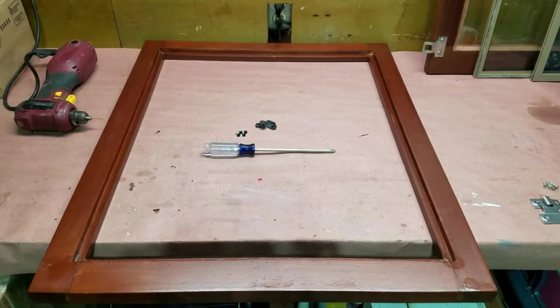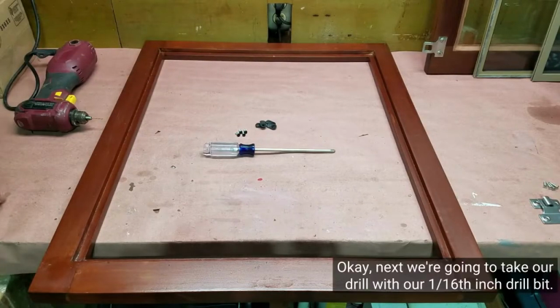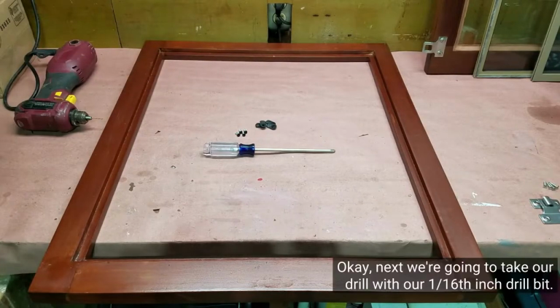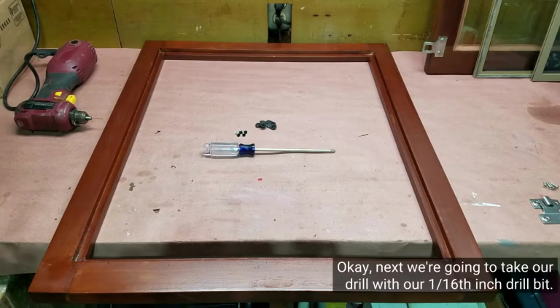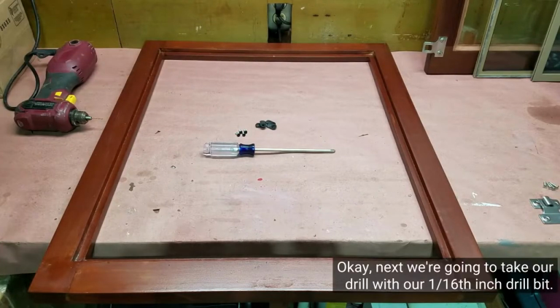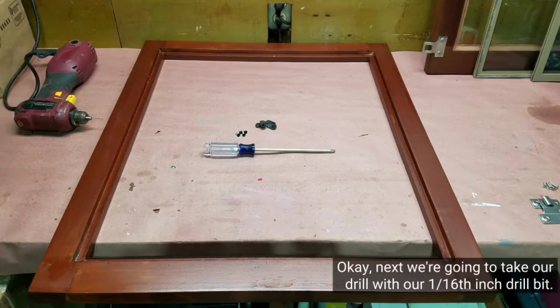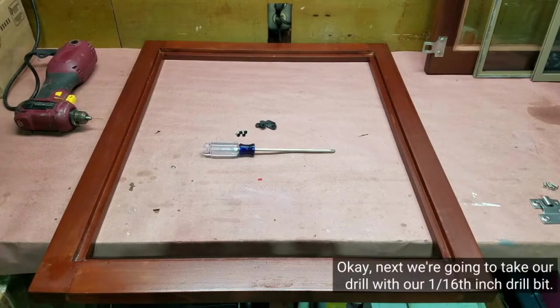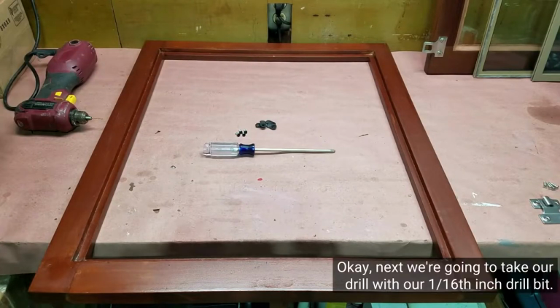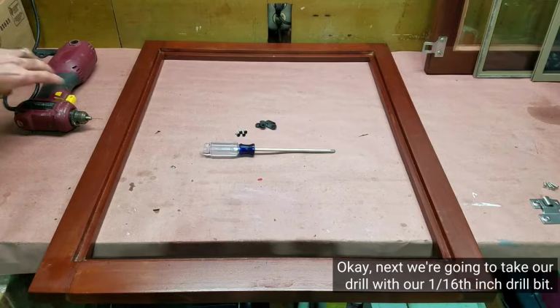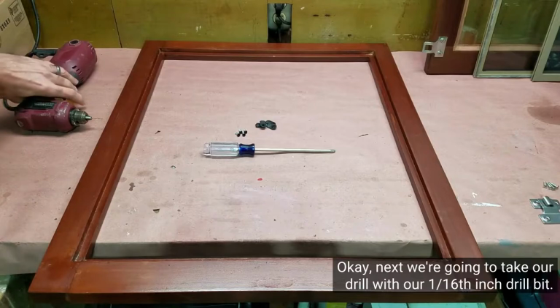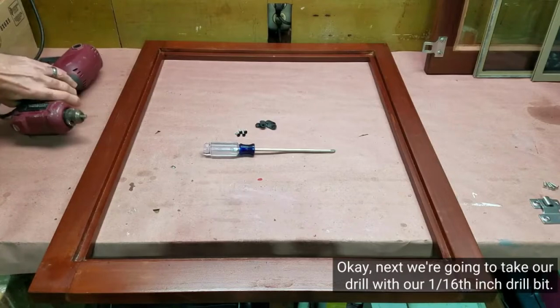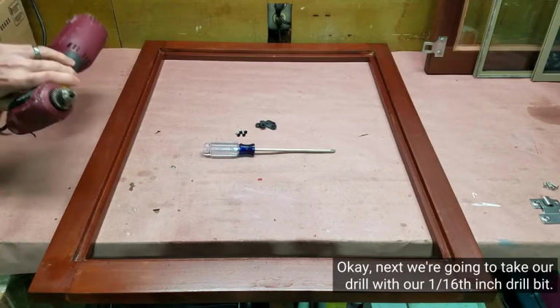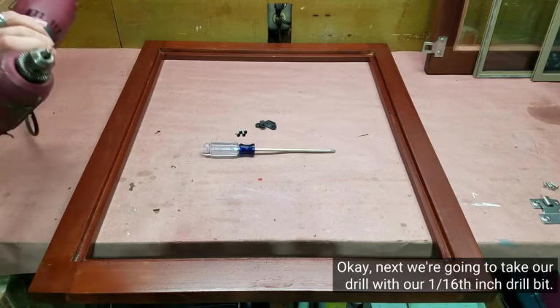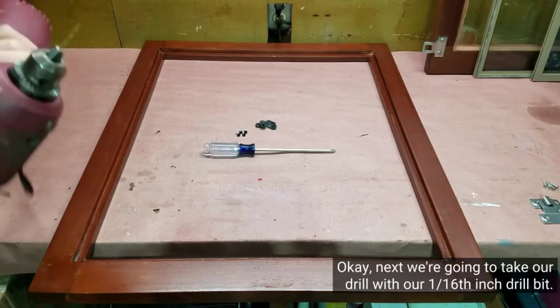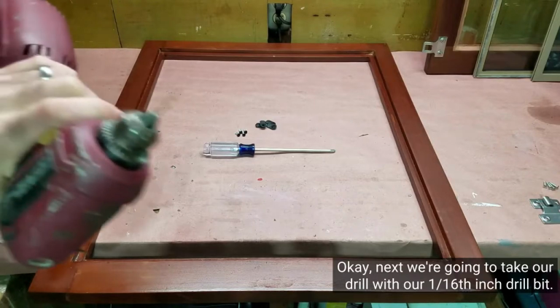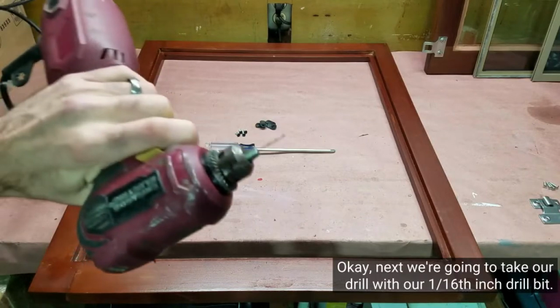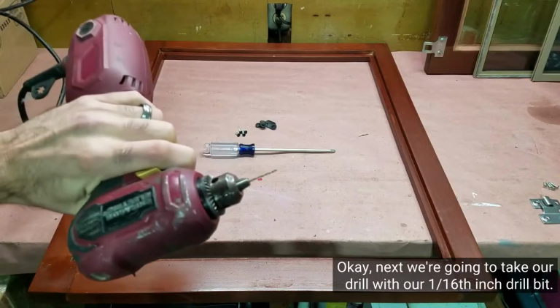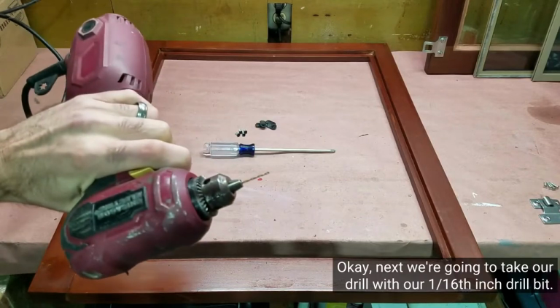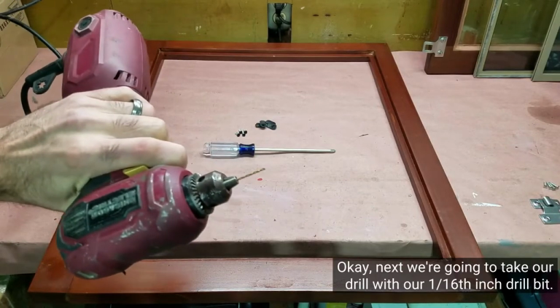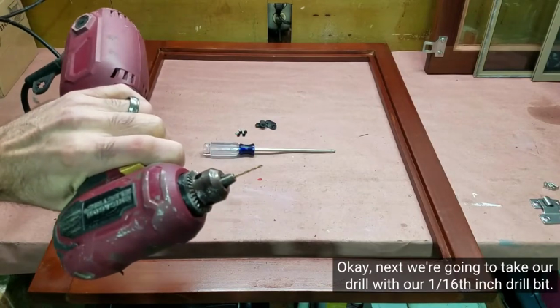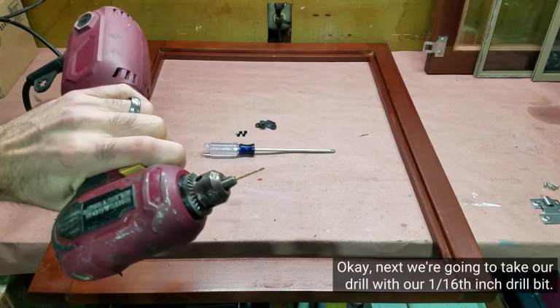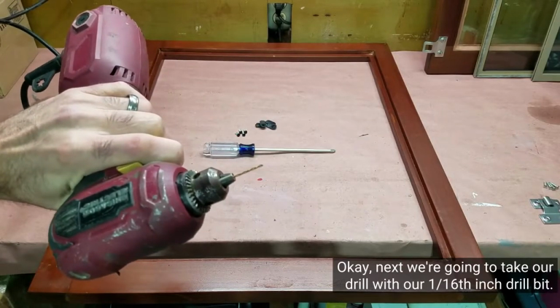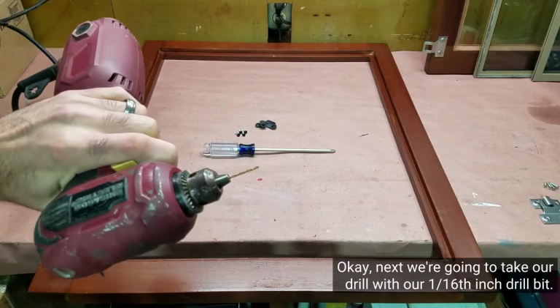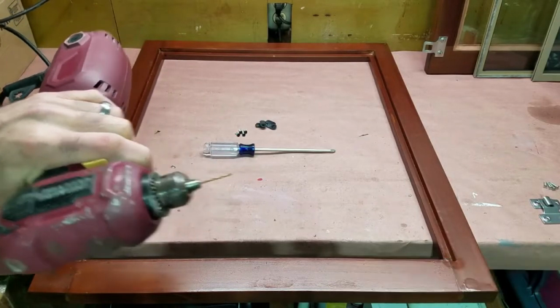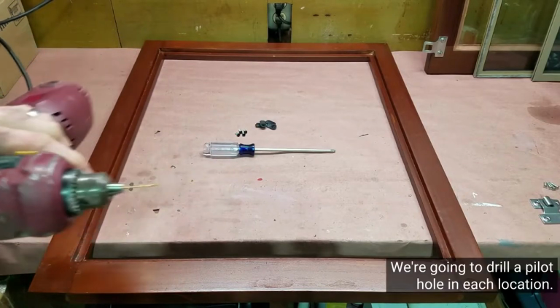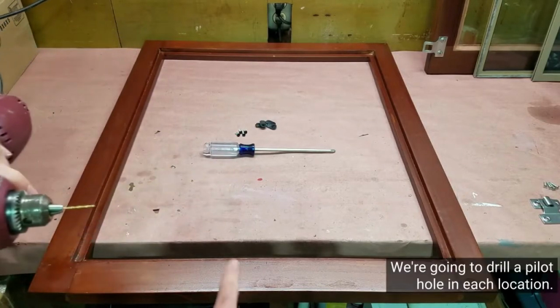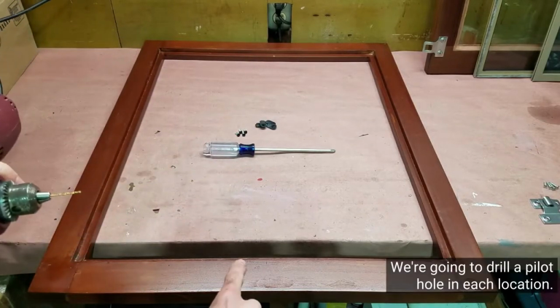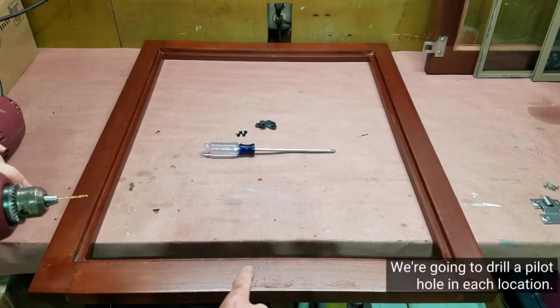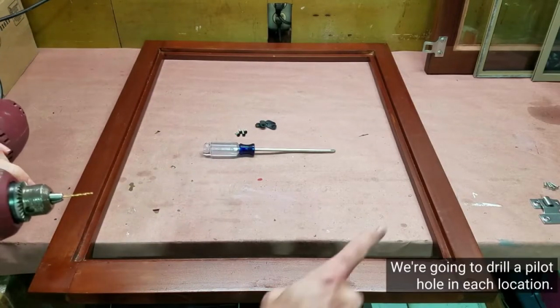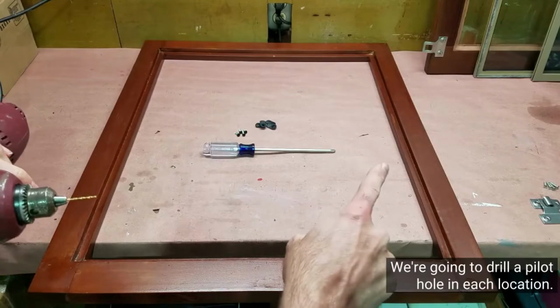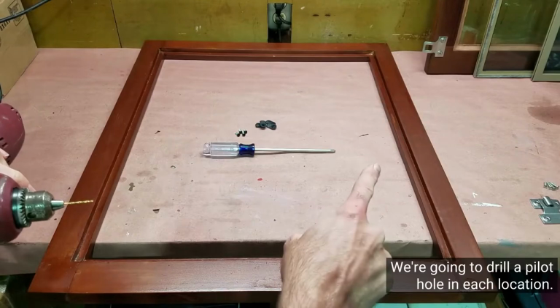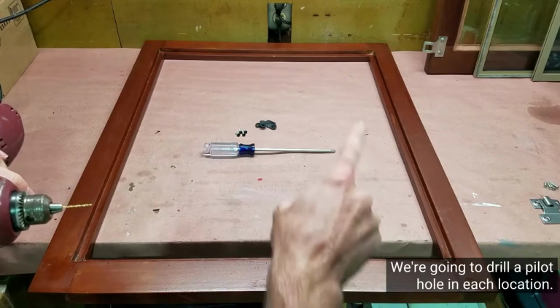Next we're going to take our drill with our 1/16th inch drill bit and drill a pilot hole in each location.